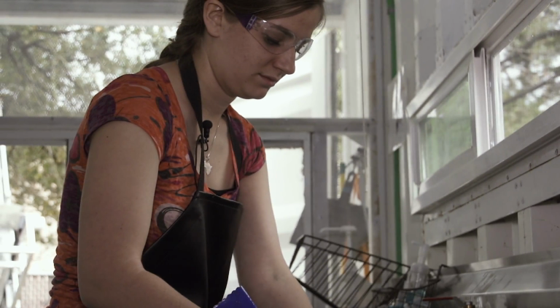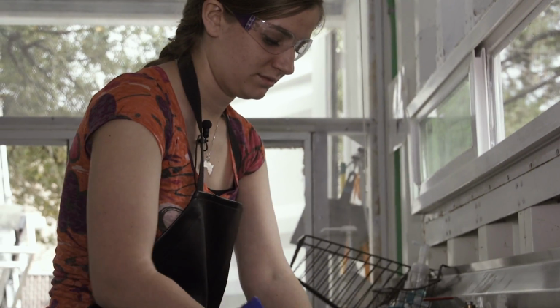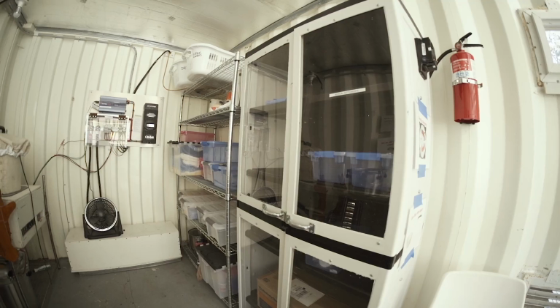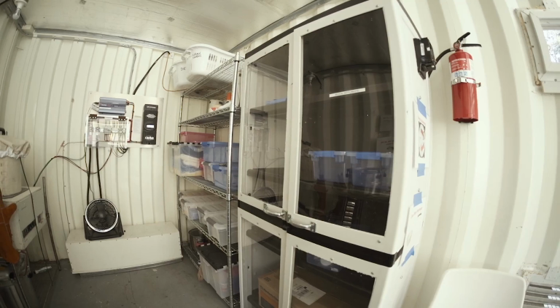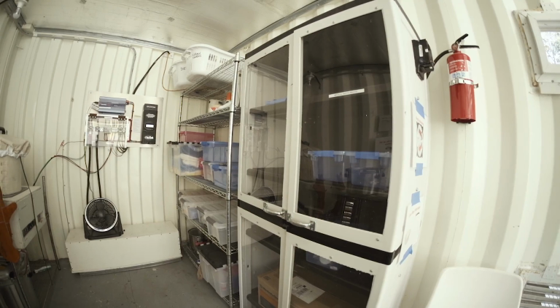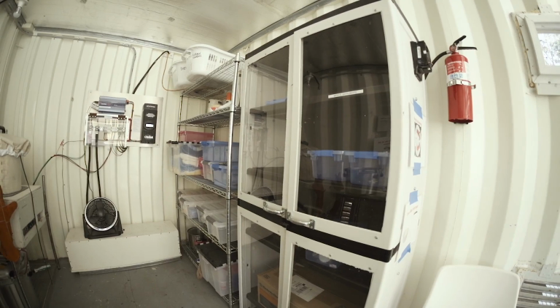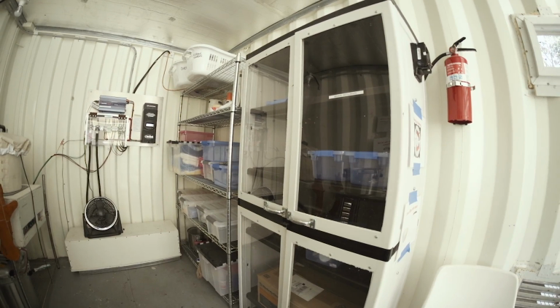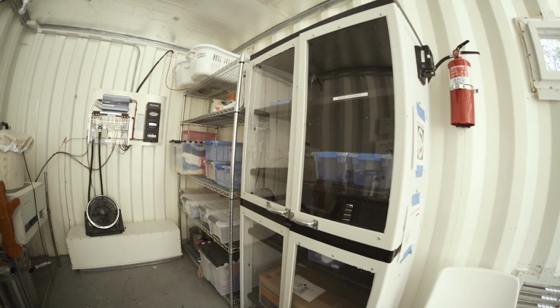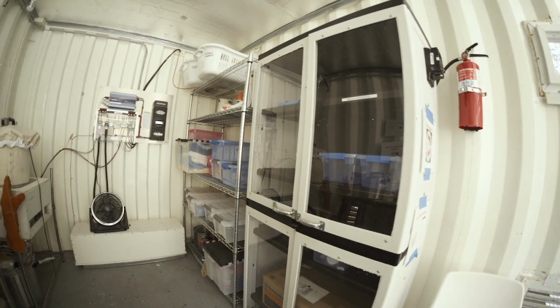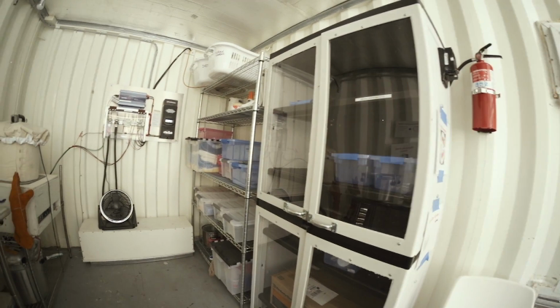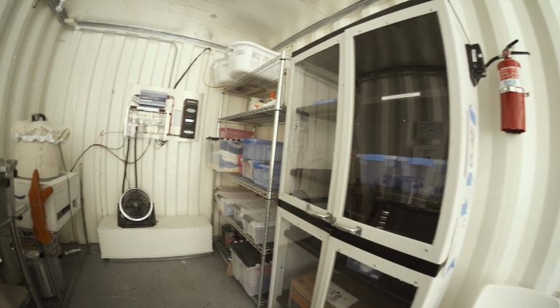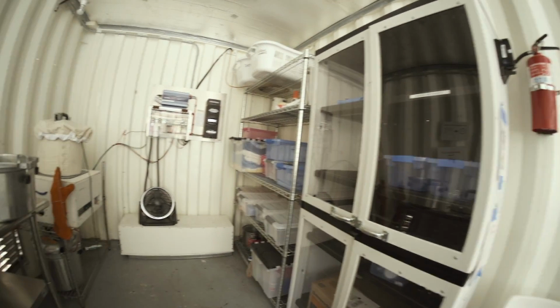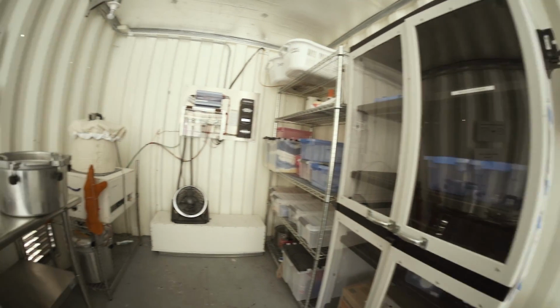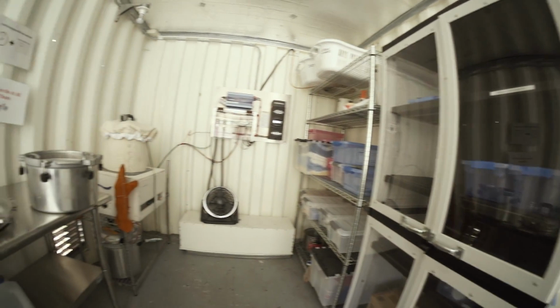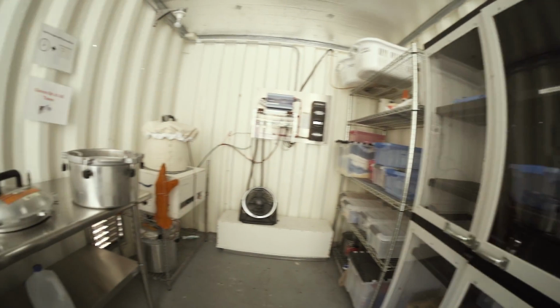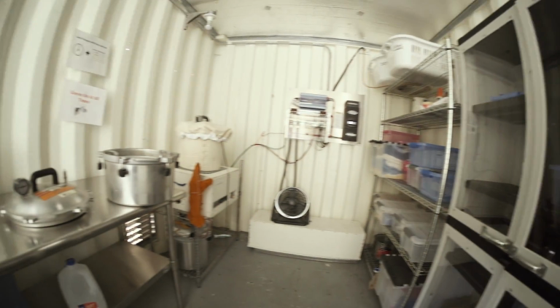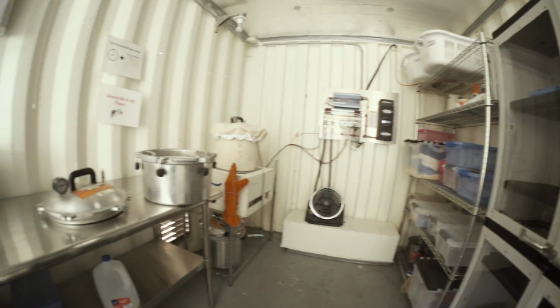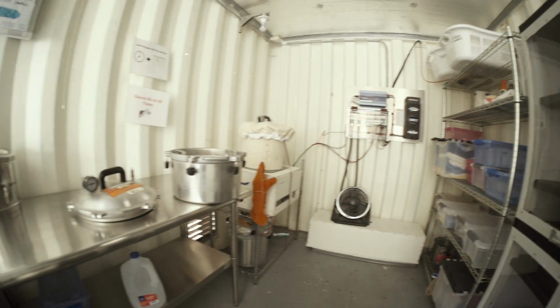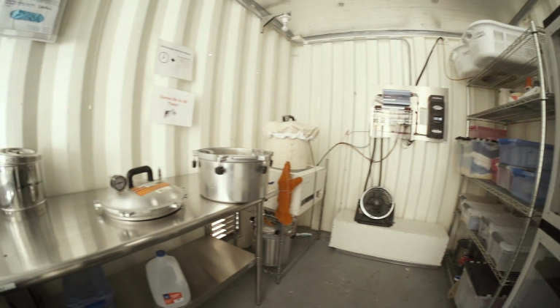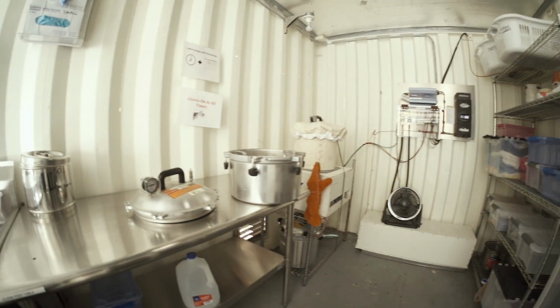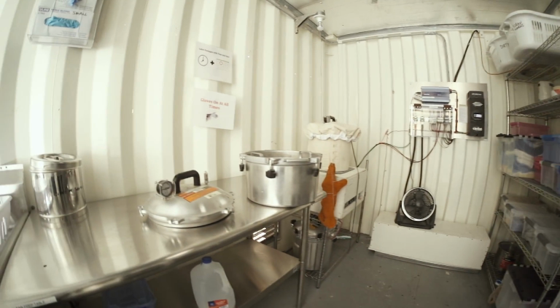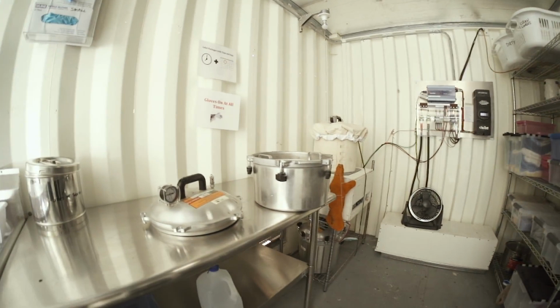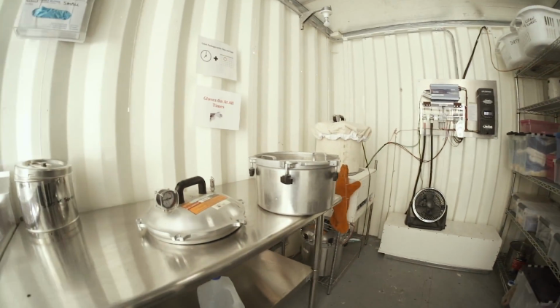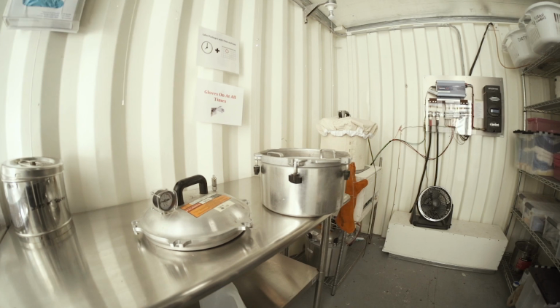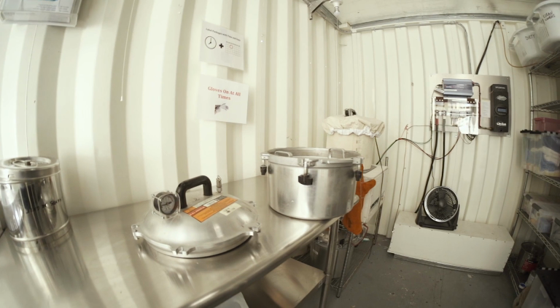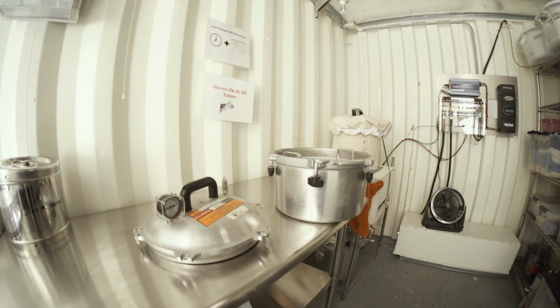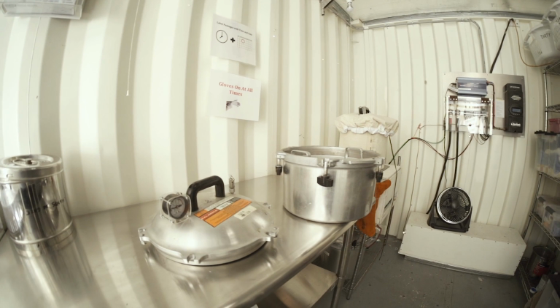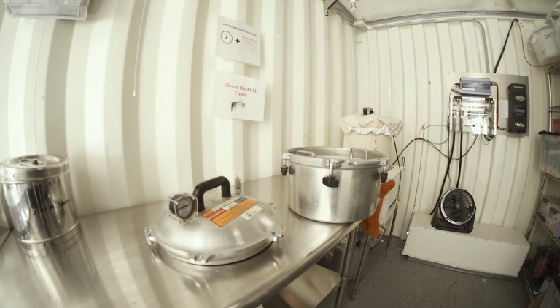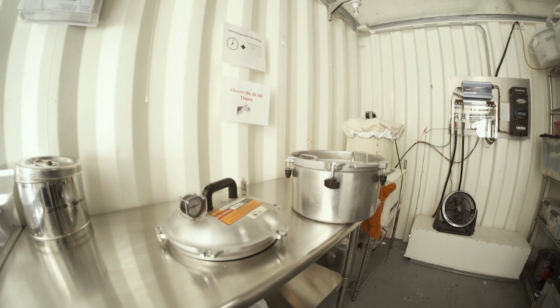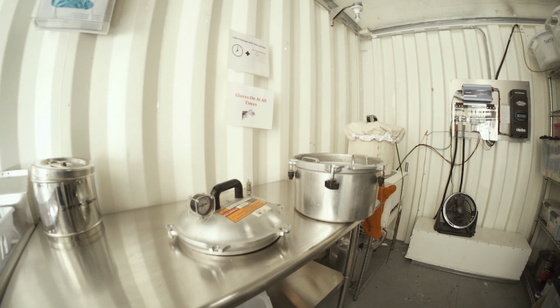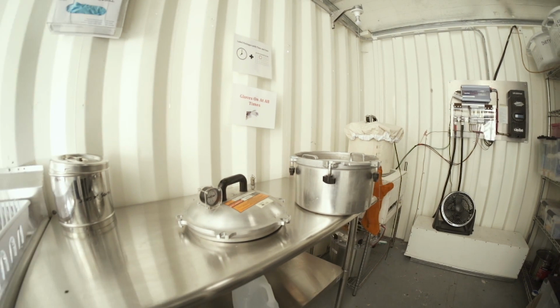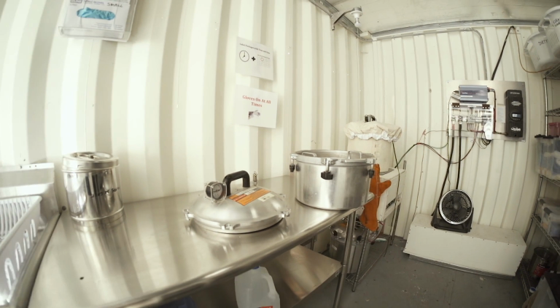The proof is going to be when we take it into the field, evaluate it, and make sure that it works as intended.